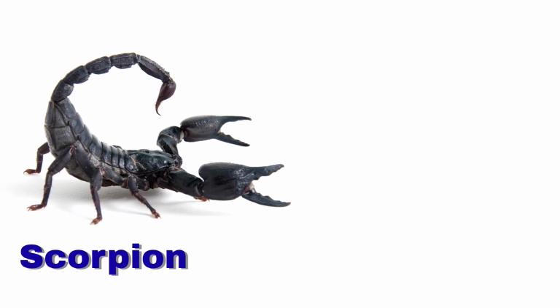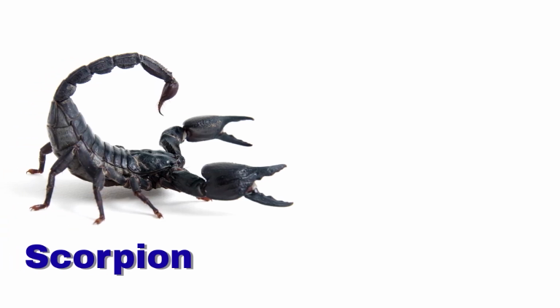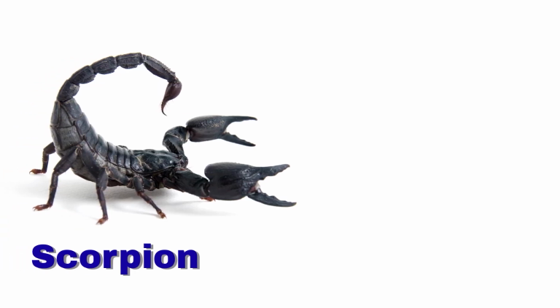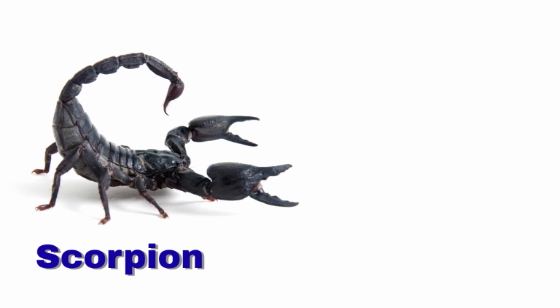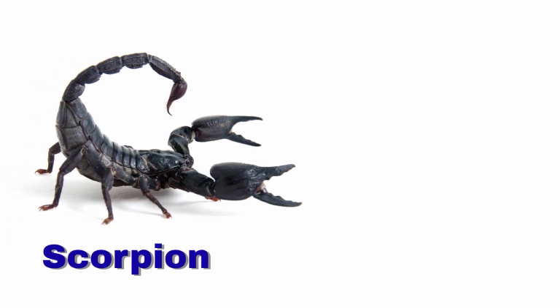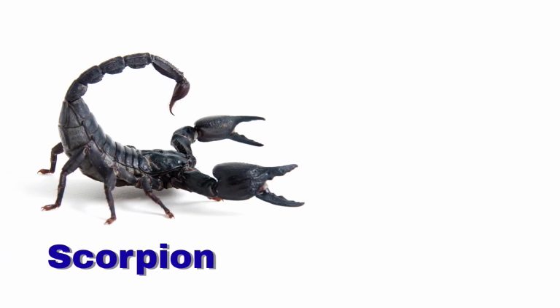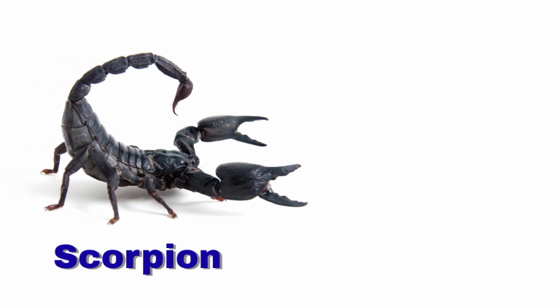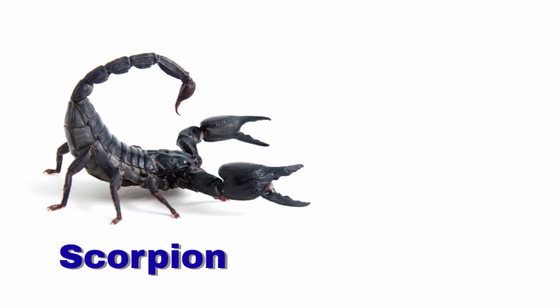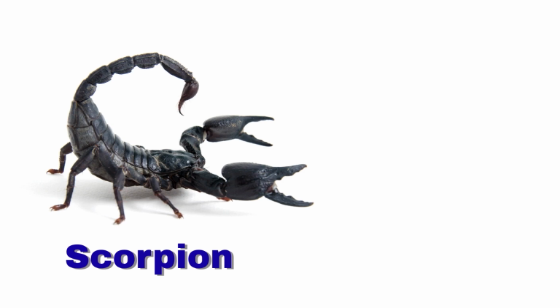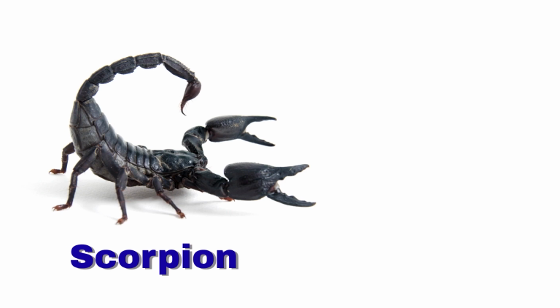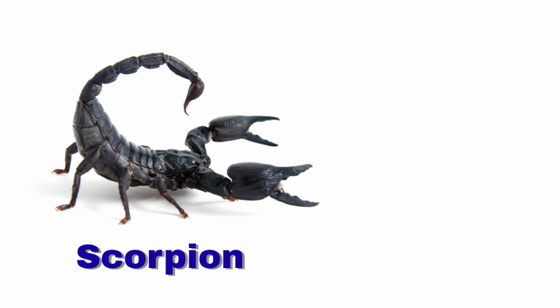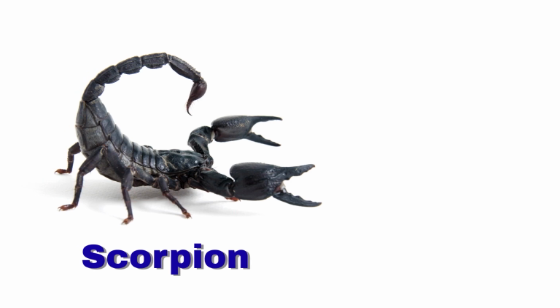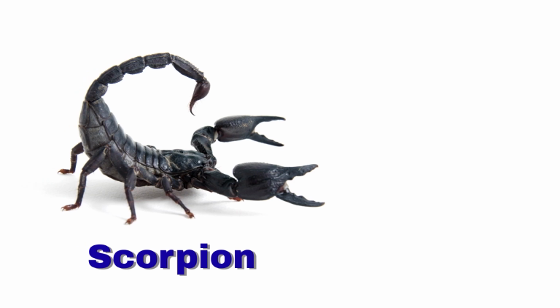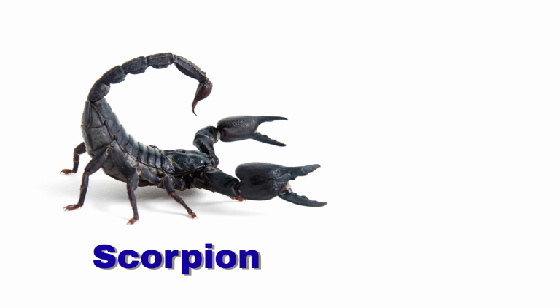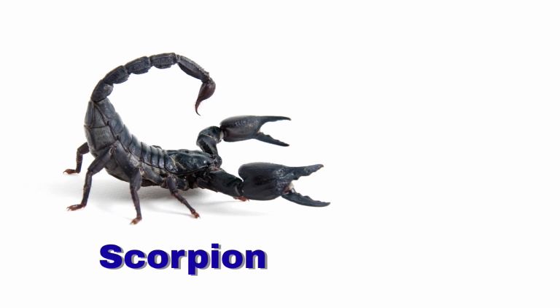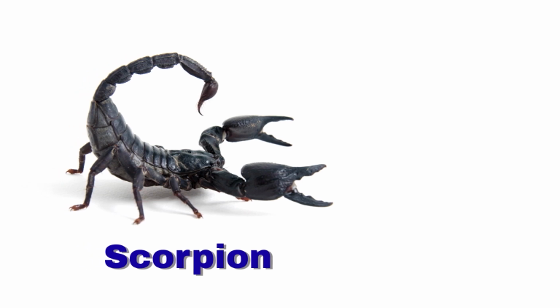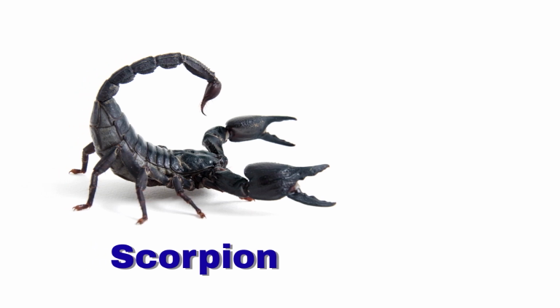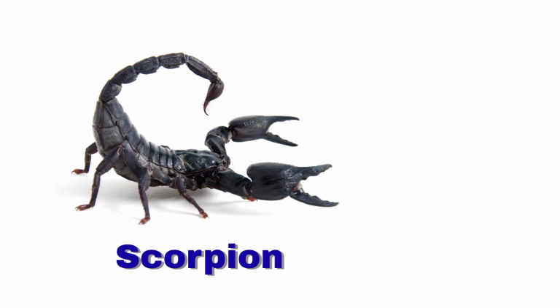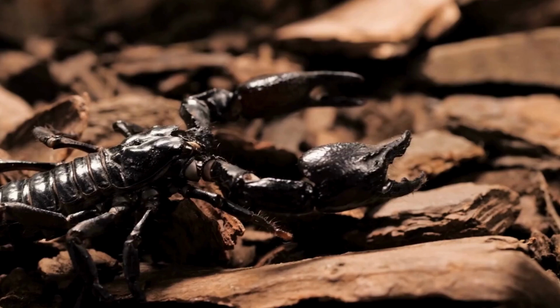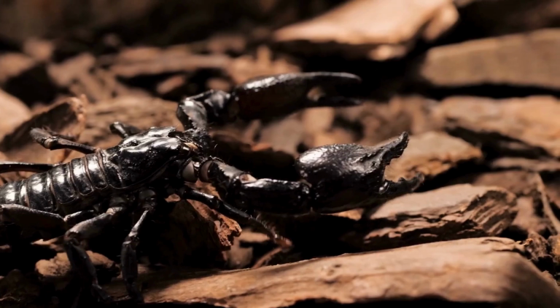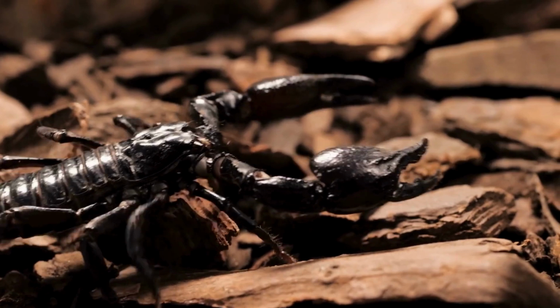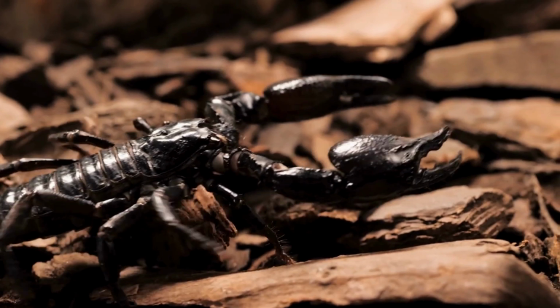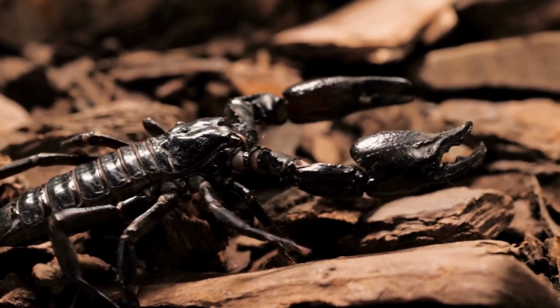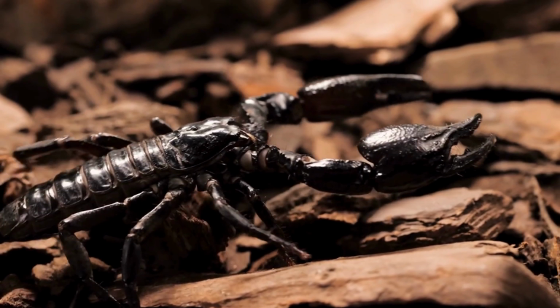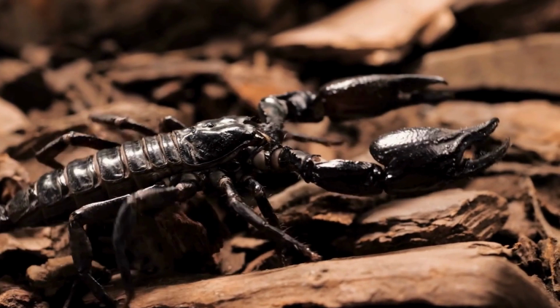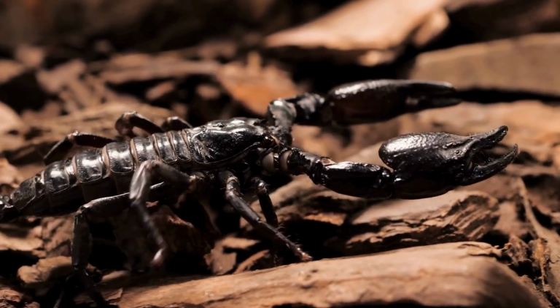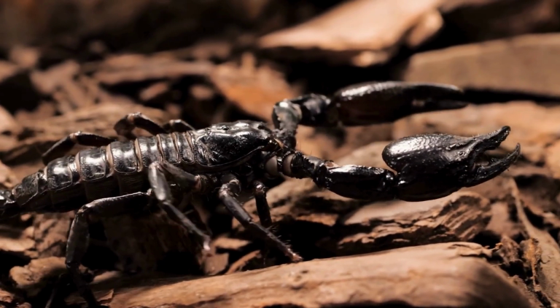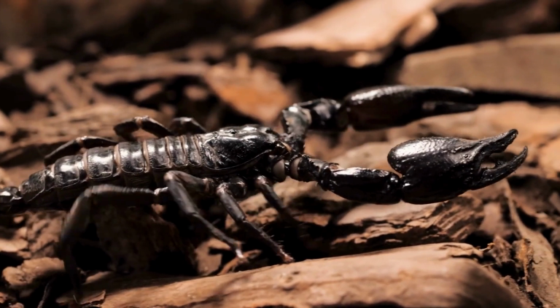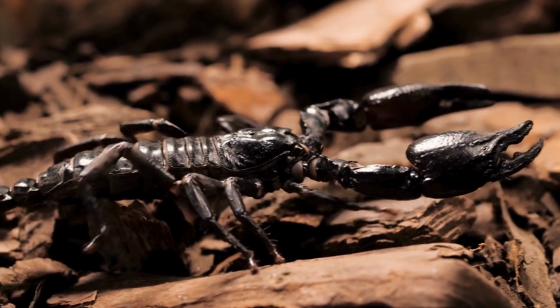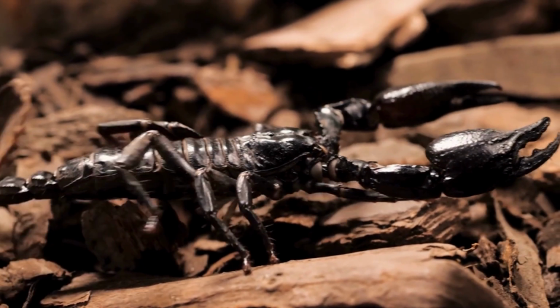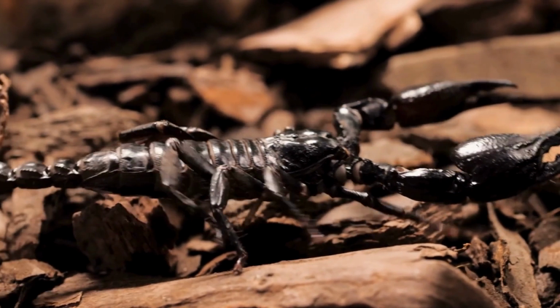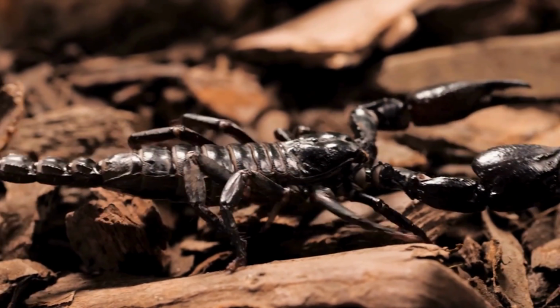Scorpion. A scorpion has a stinger on its tail. It glows in the dark.